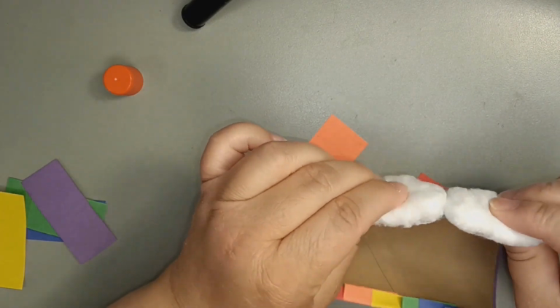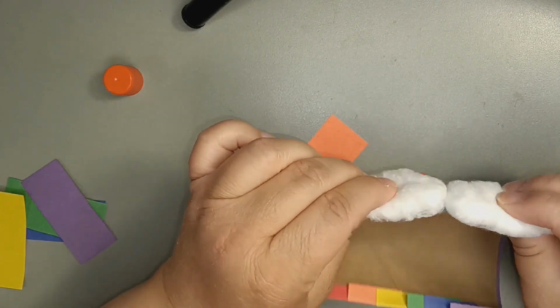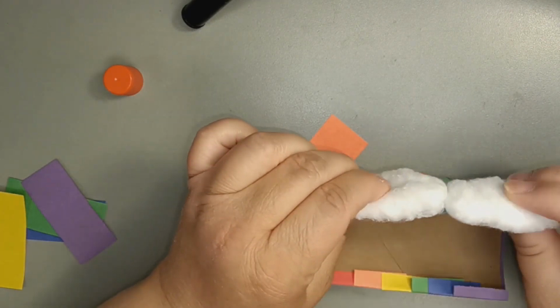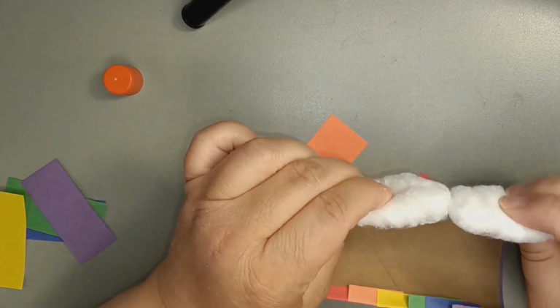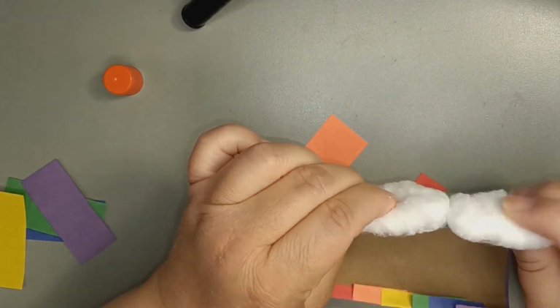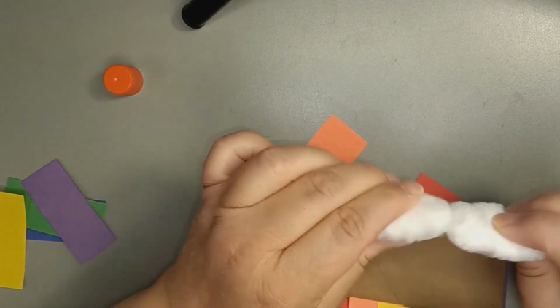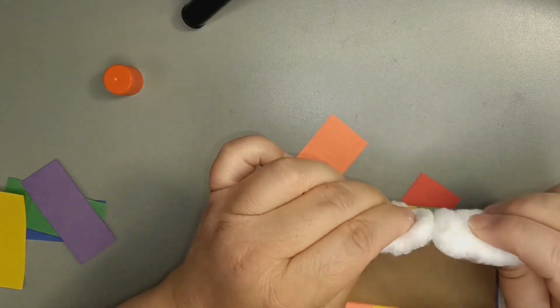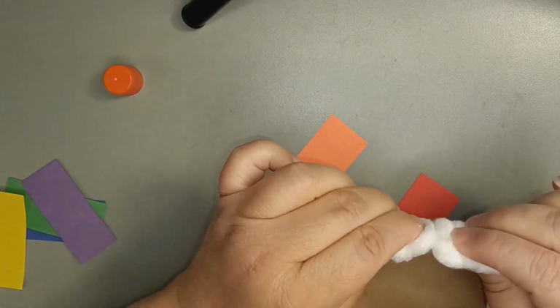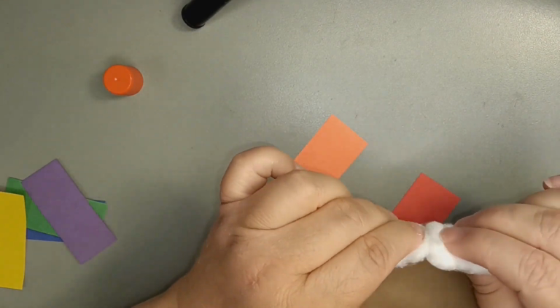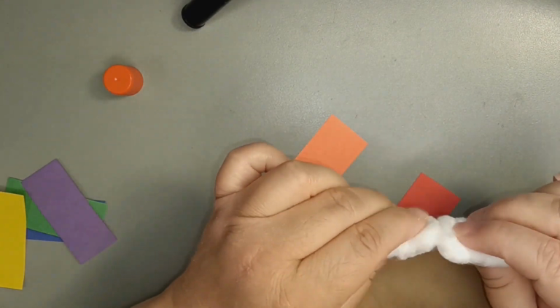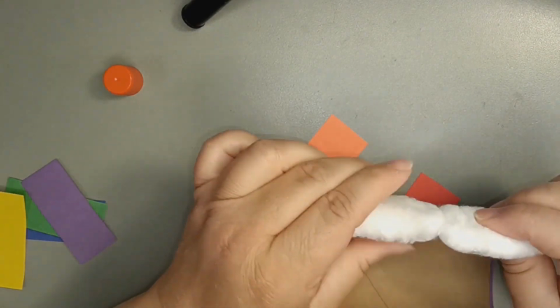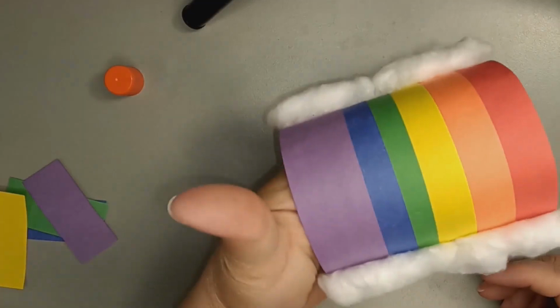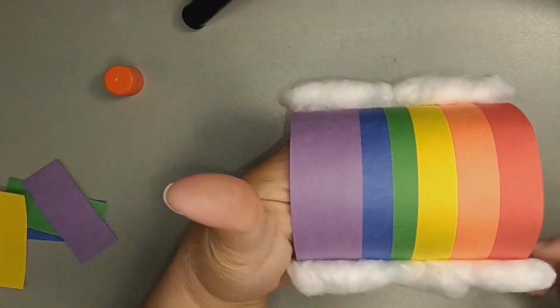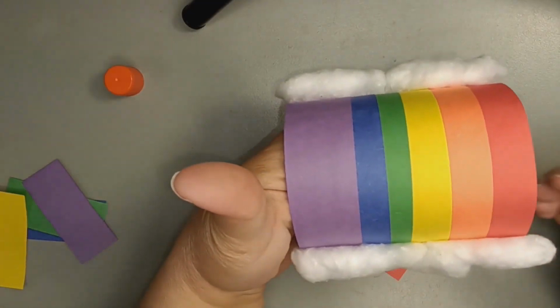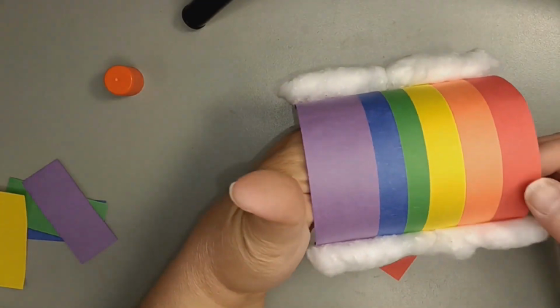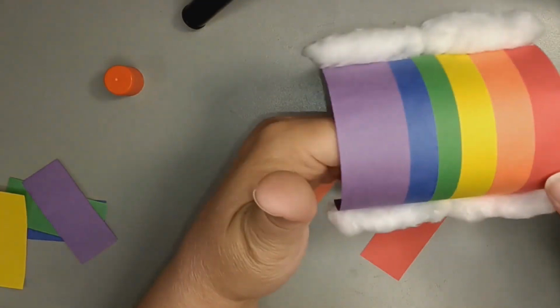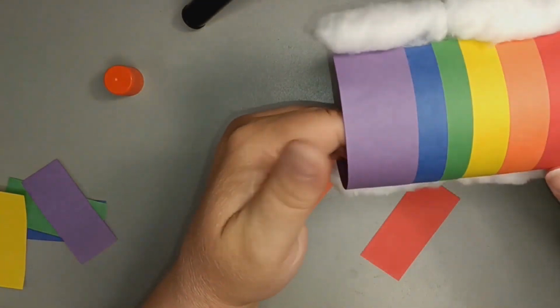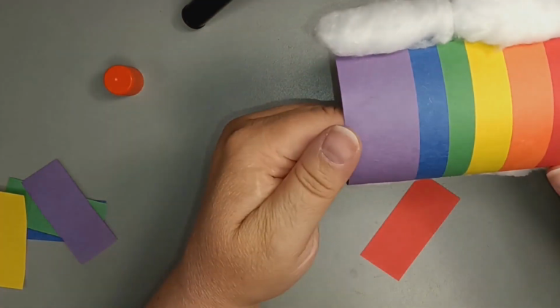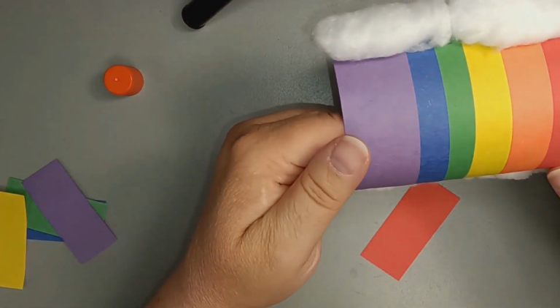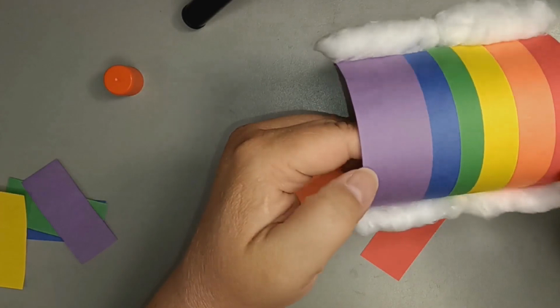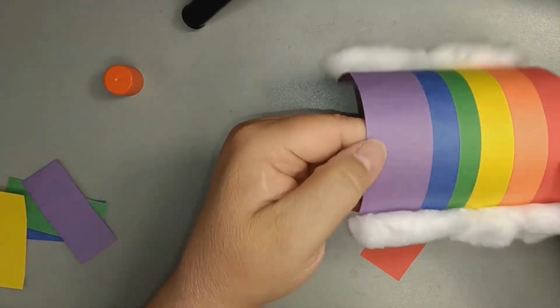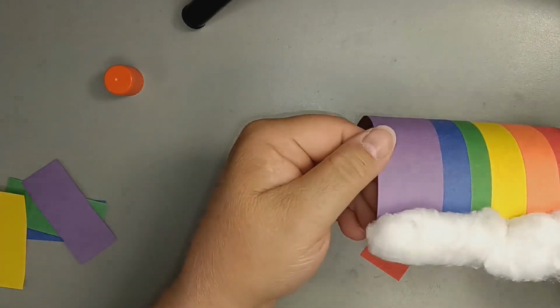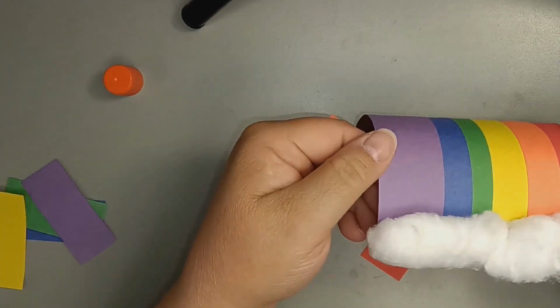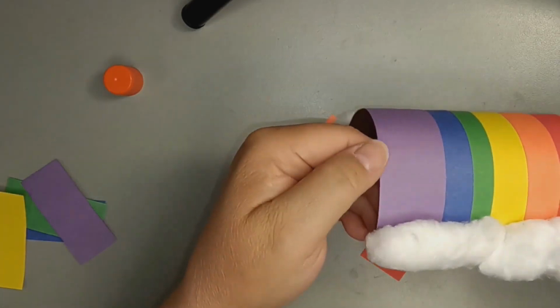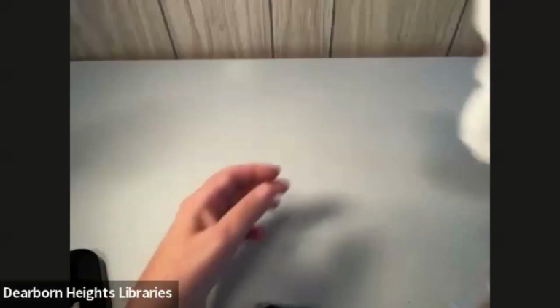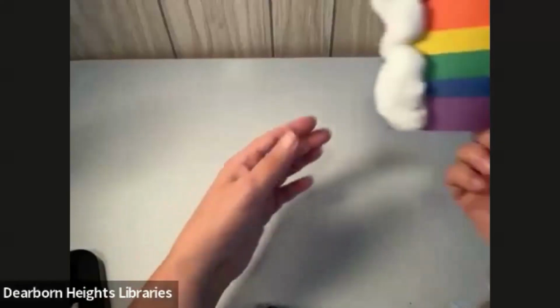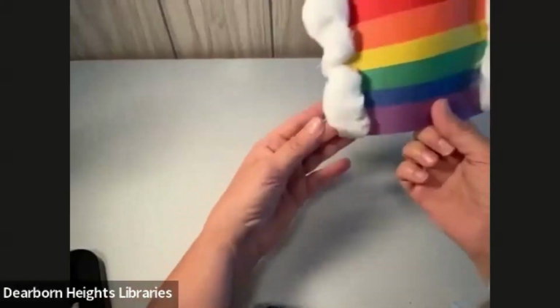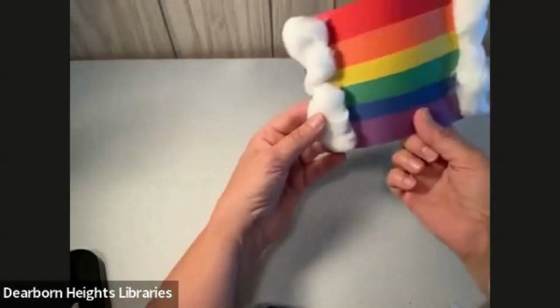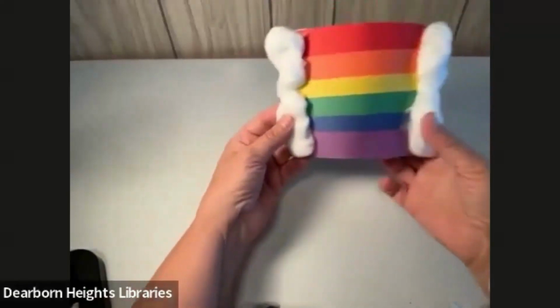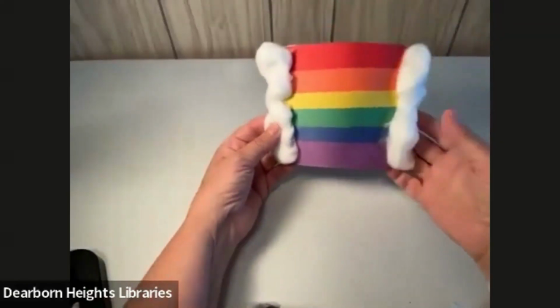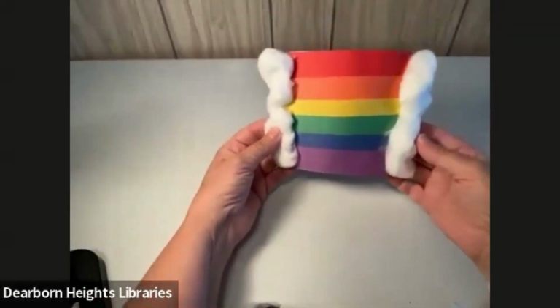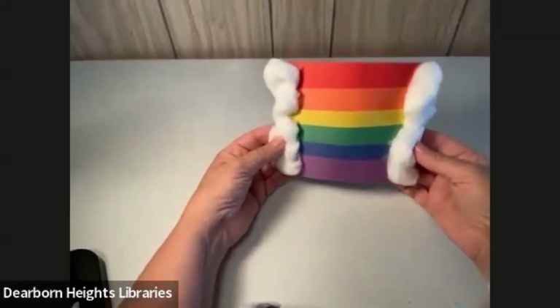And this is what the final project looks like — here's the rainbow project.